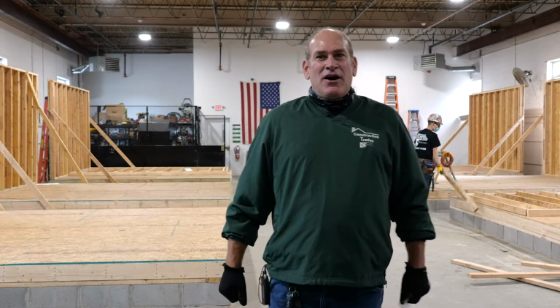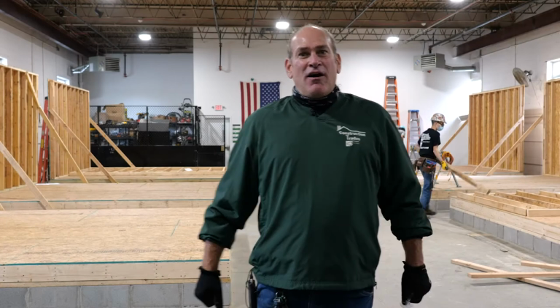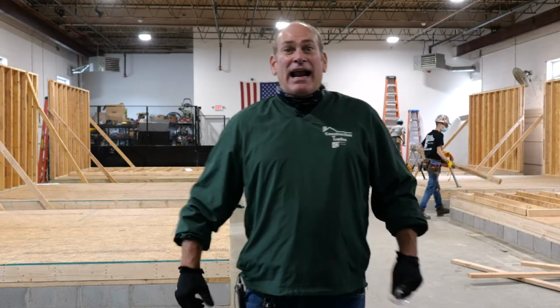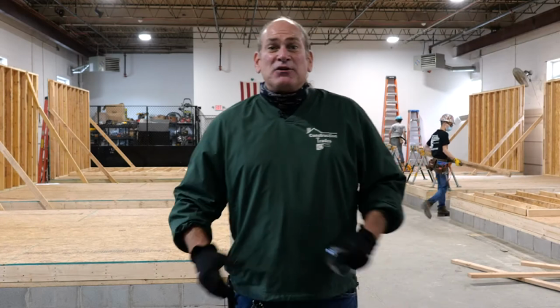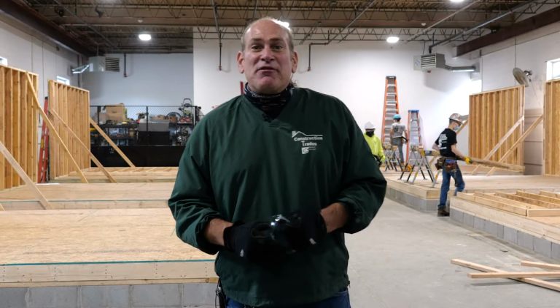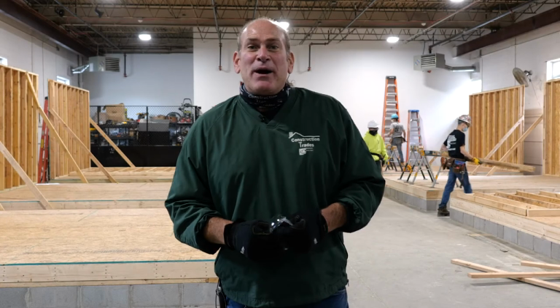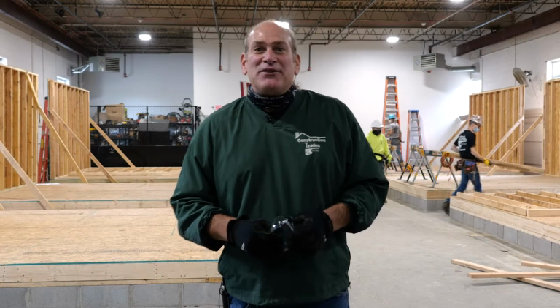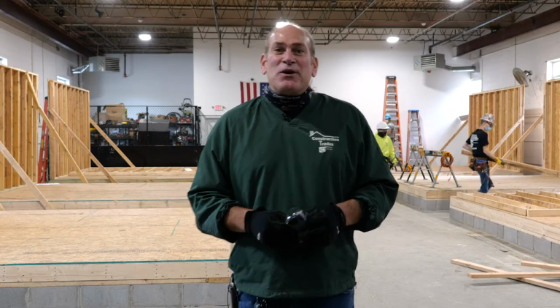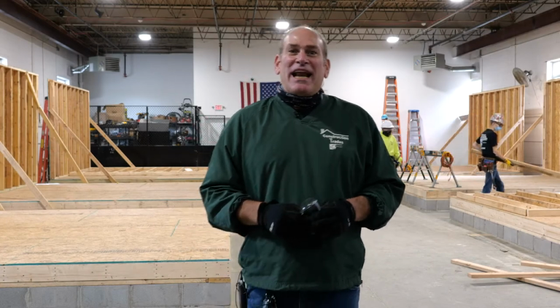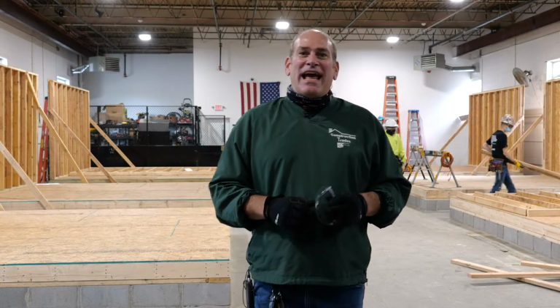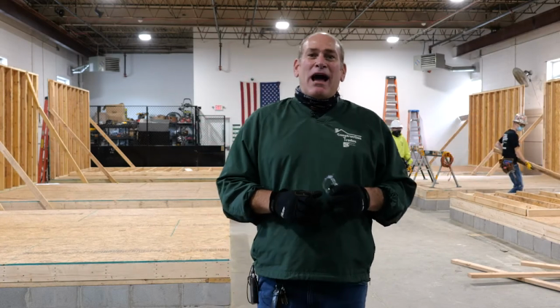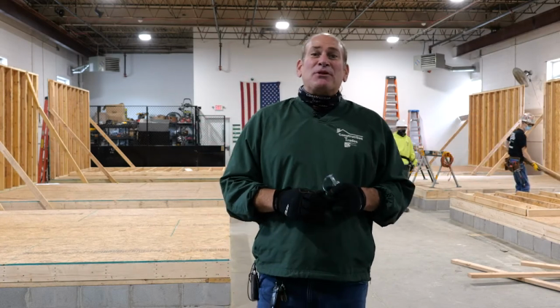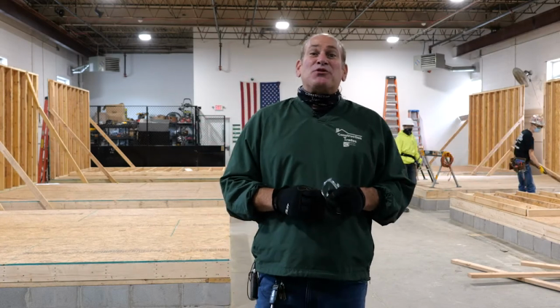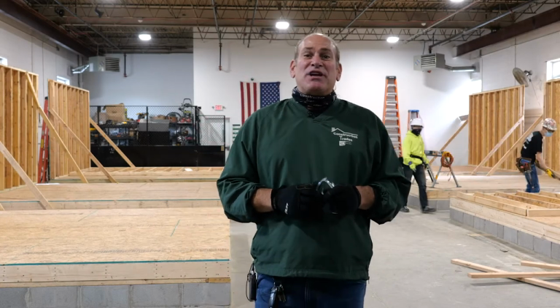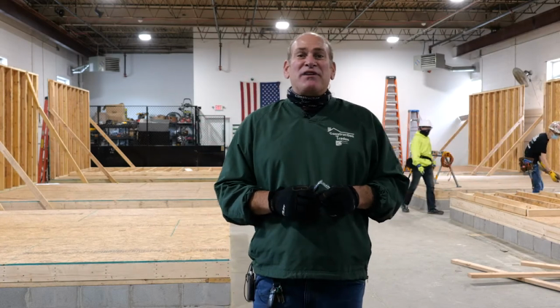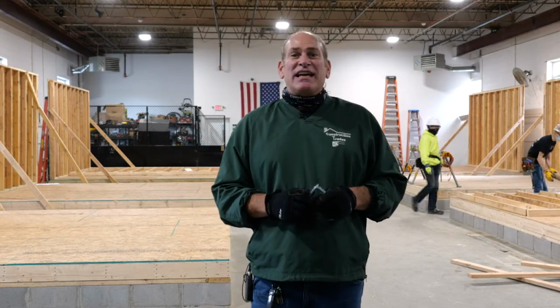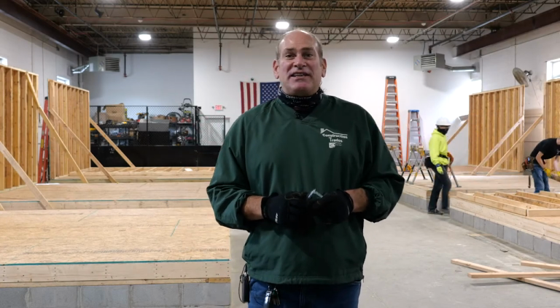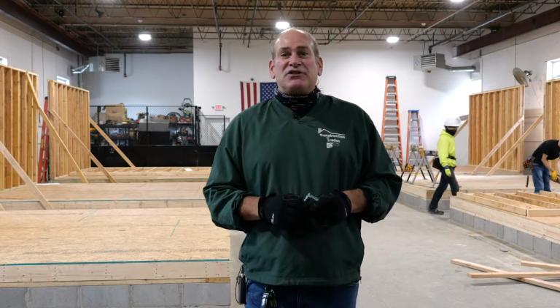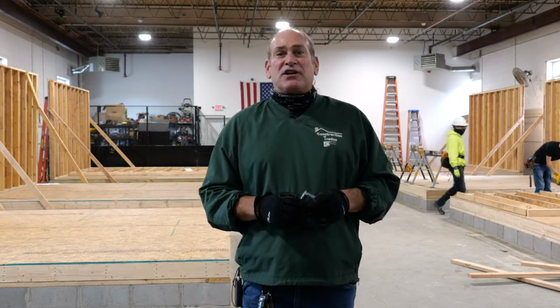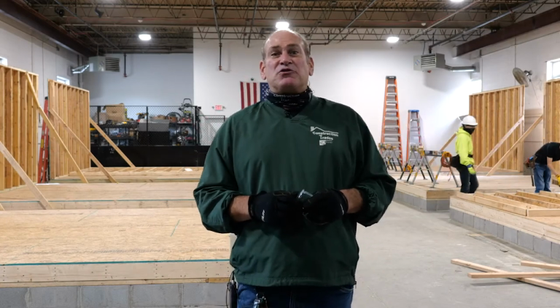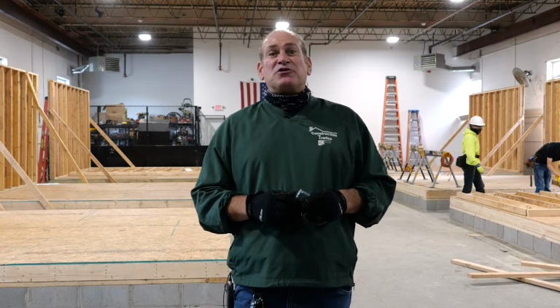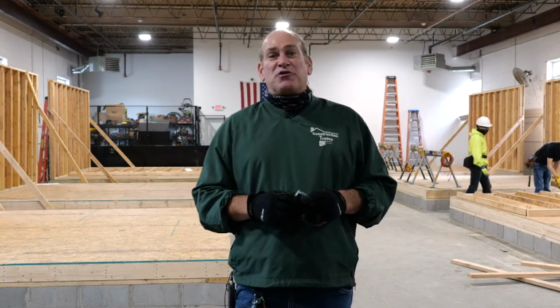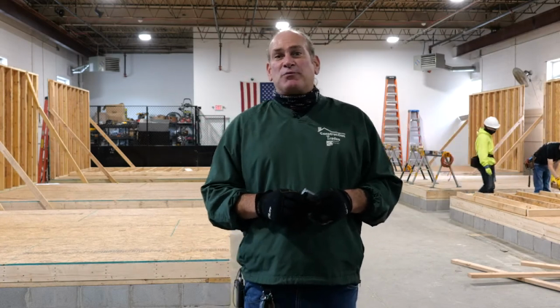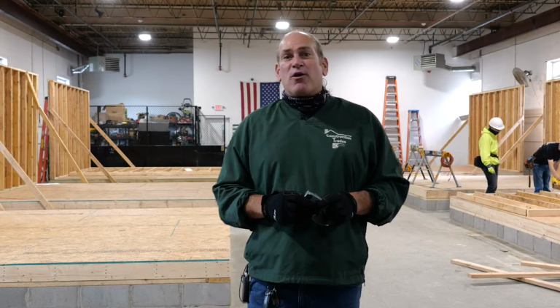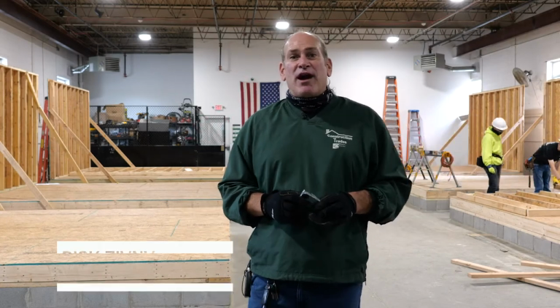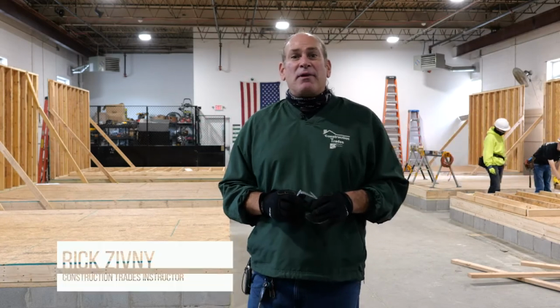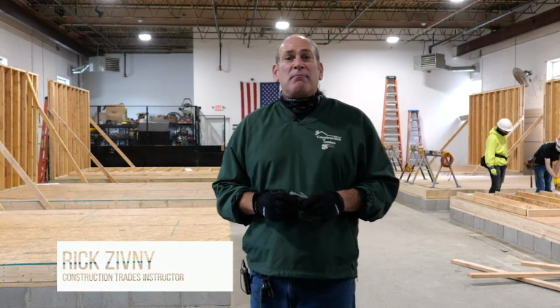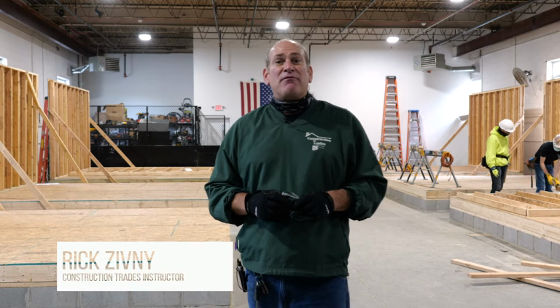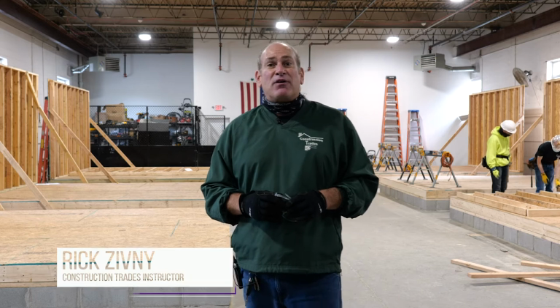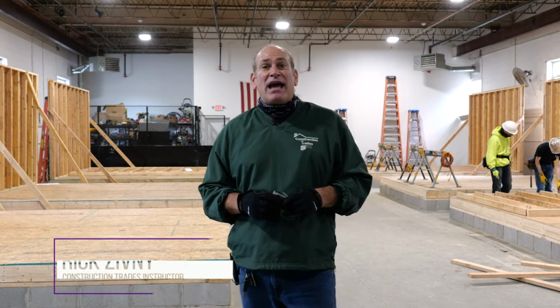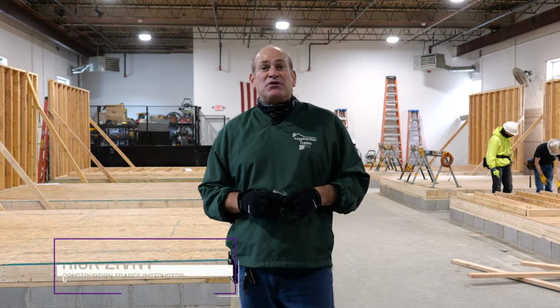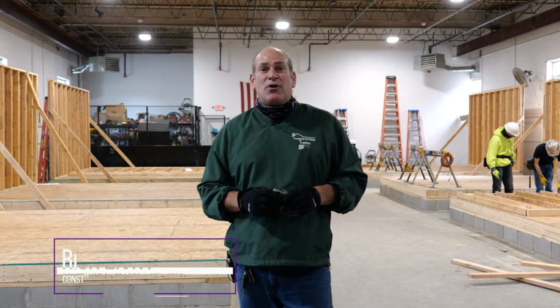All right, how's everybody doing today? I'm Mr. Zibny and I teach the Construction Trades Program at Mayfield High School.